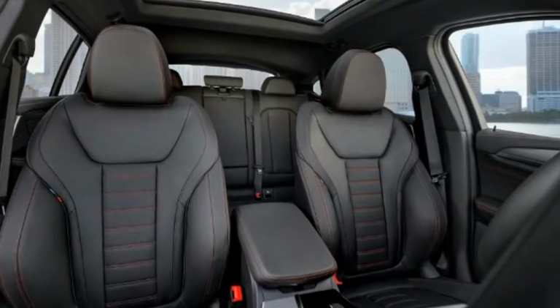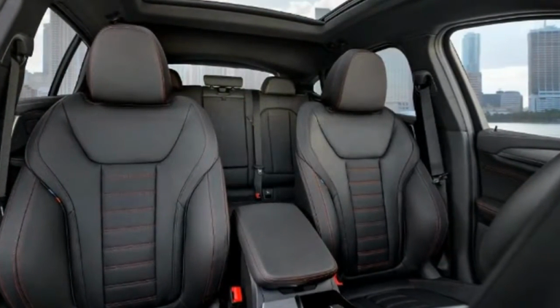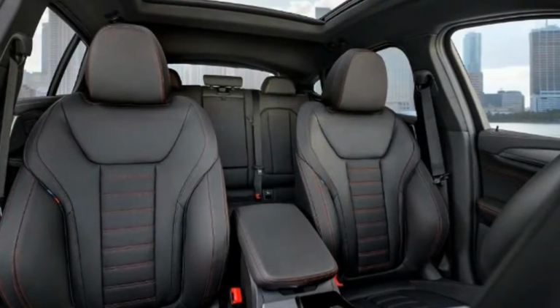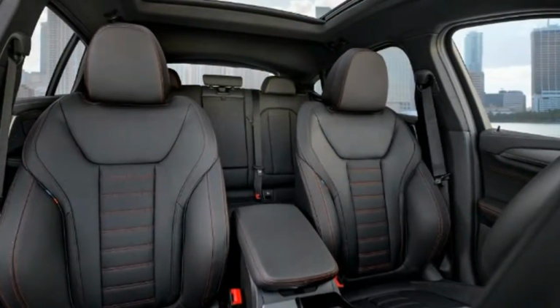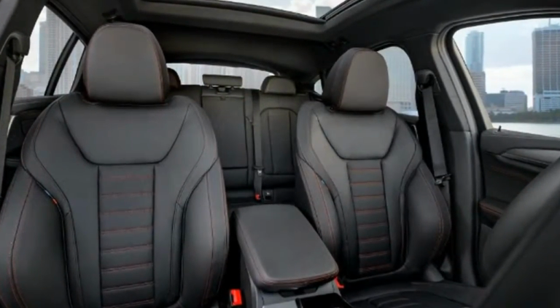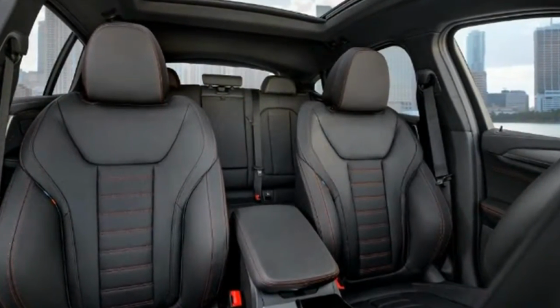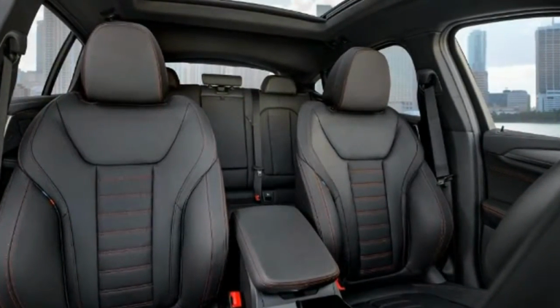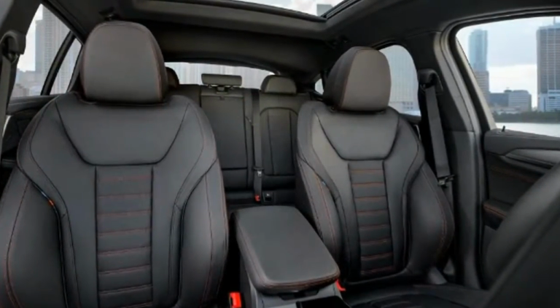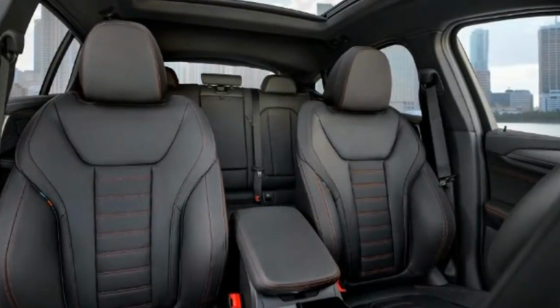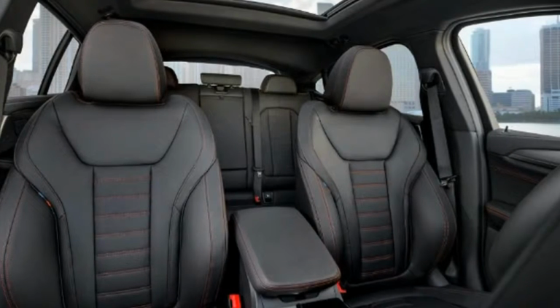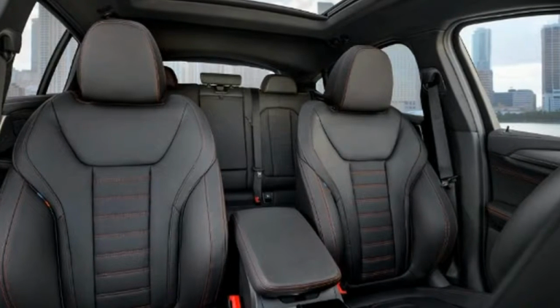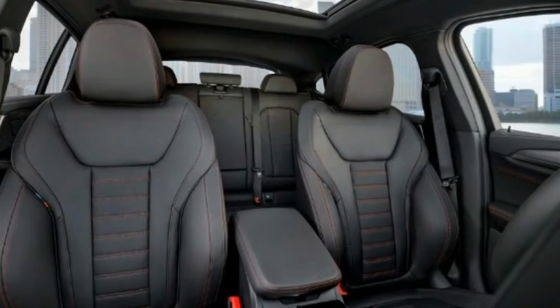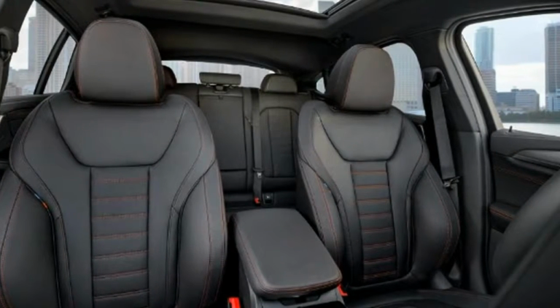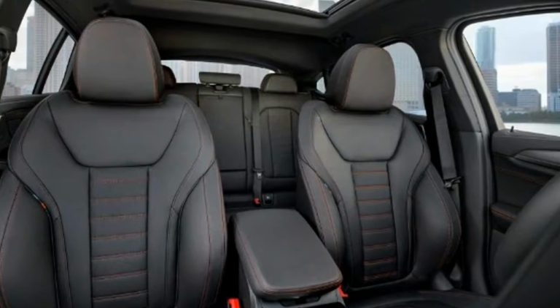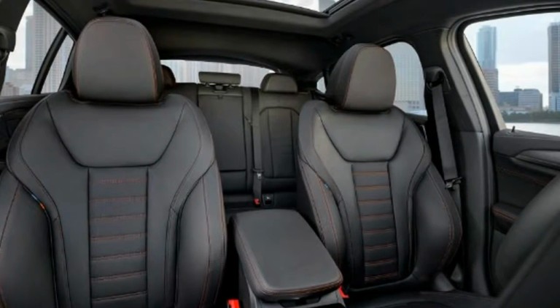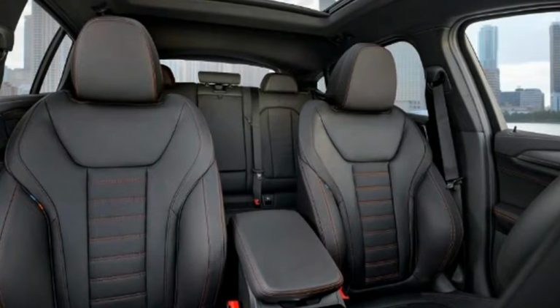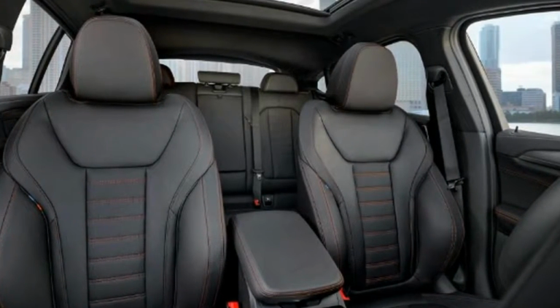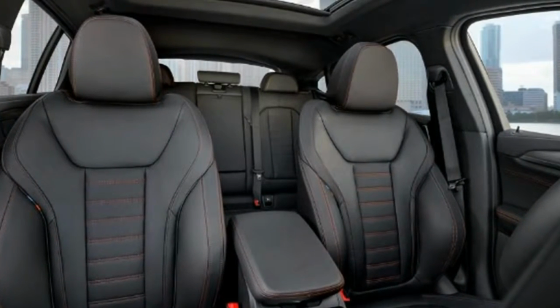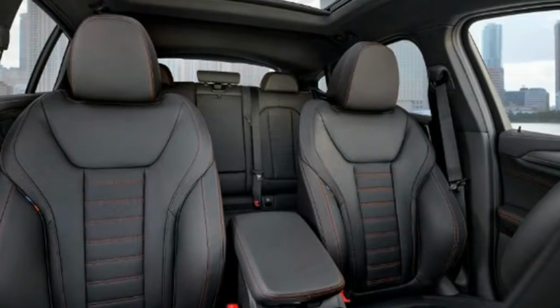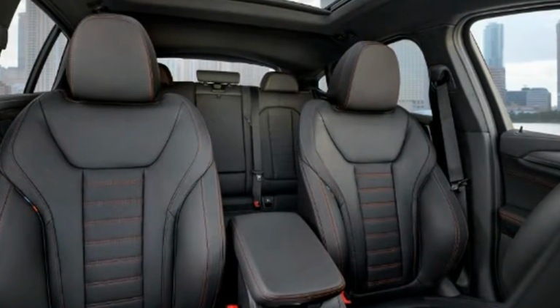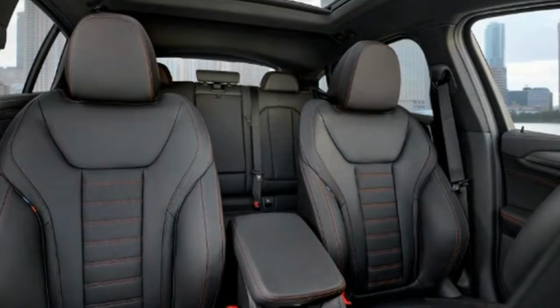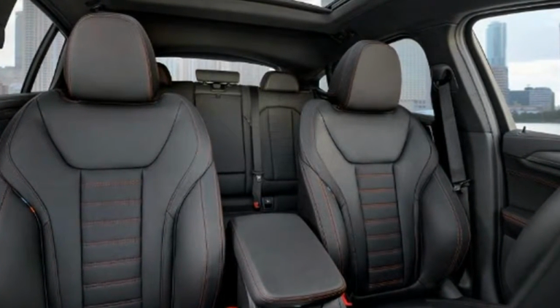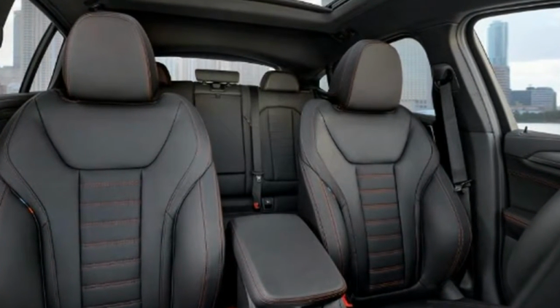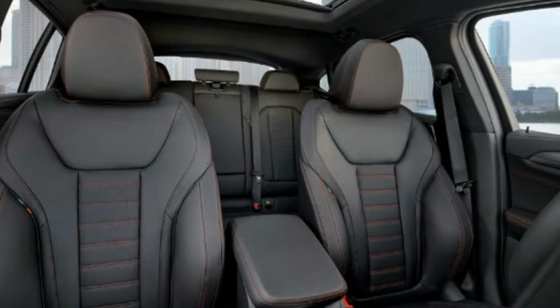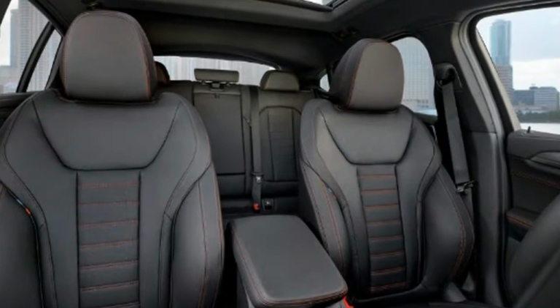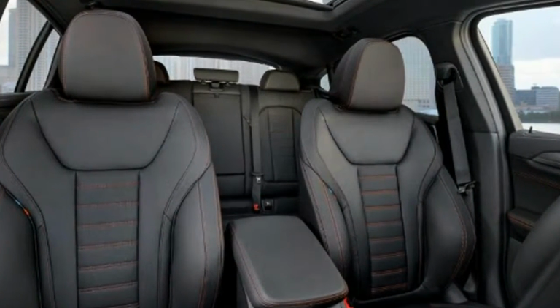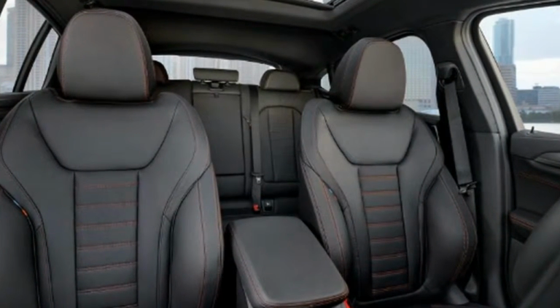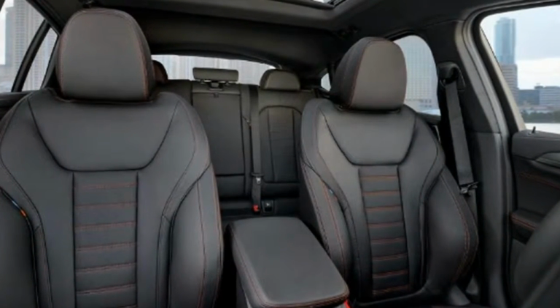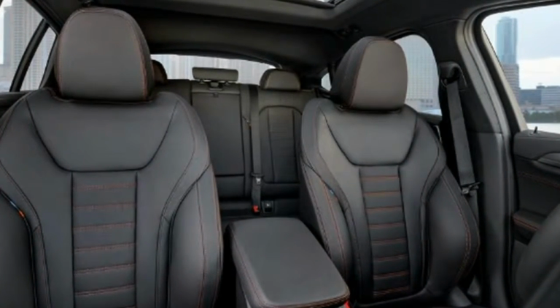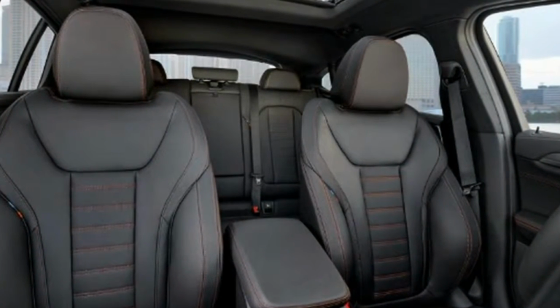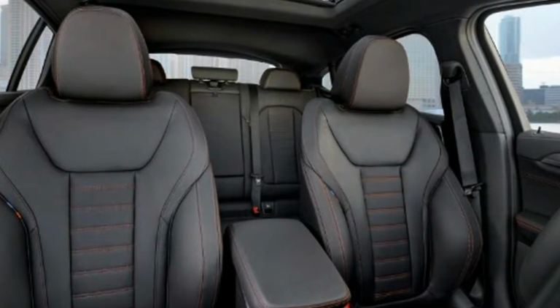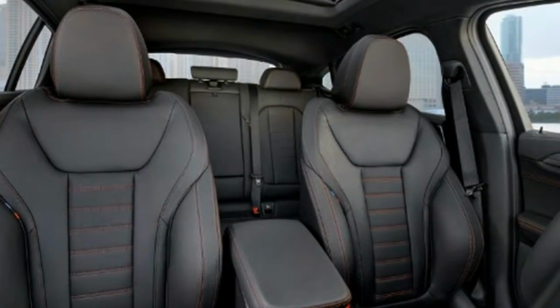Do you like the look of the new BMW X4? Would you pick it over the Mercedes GLC Coupe?